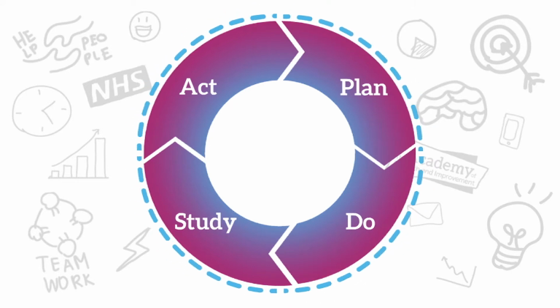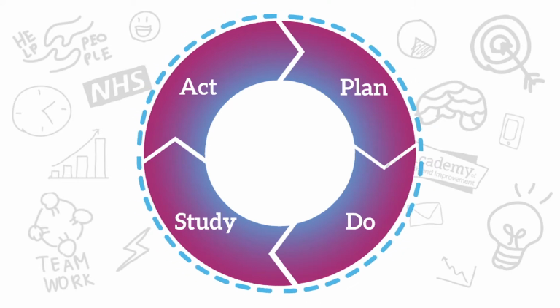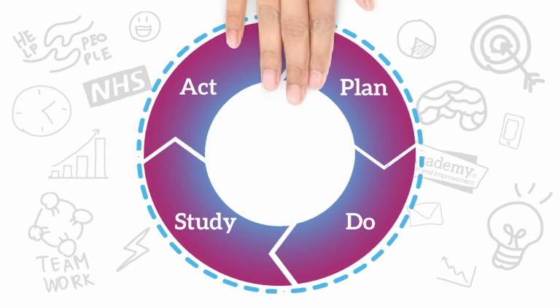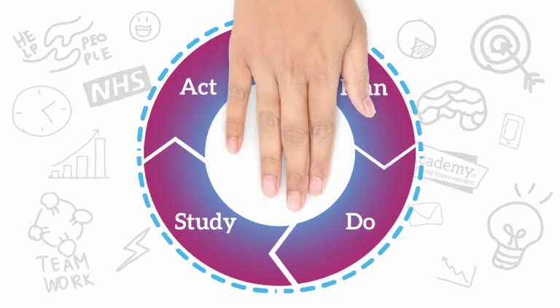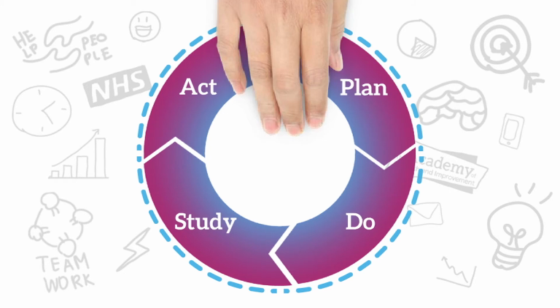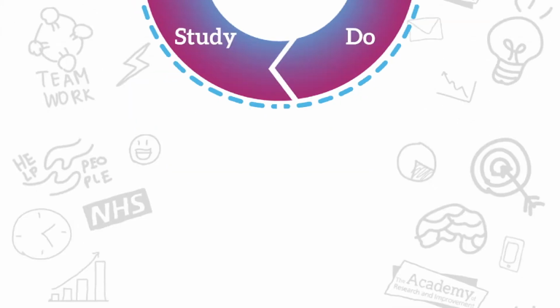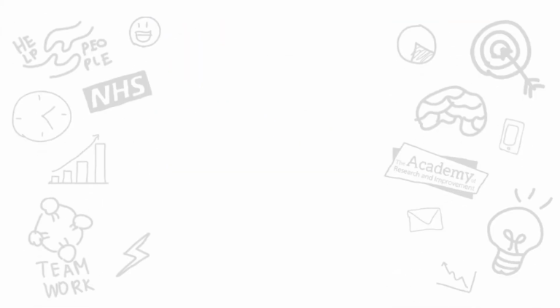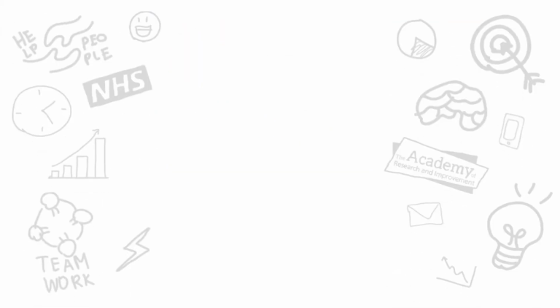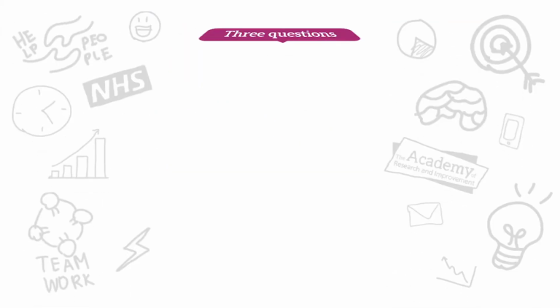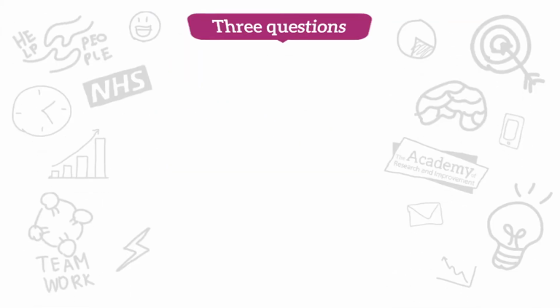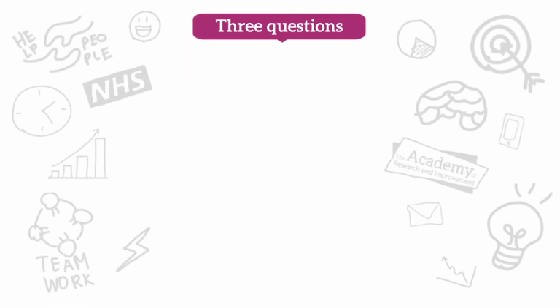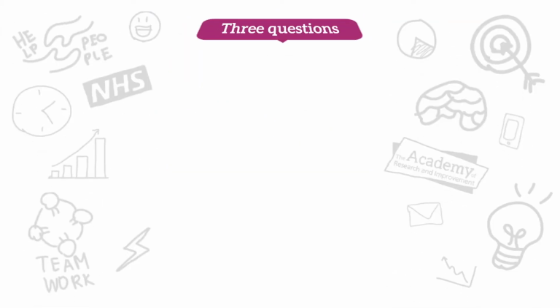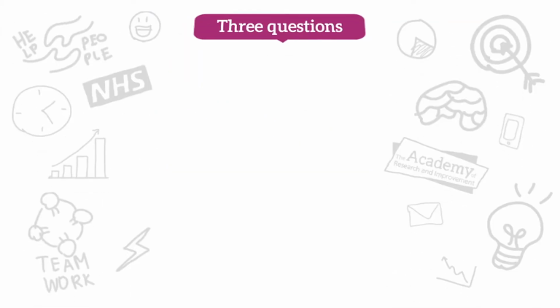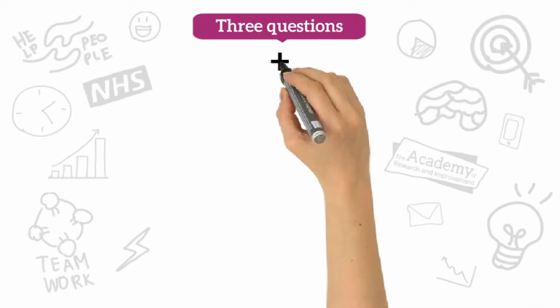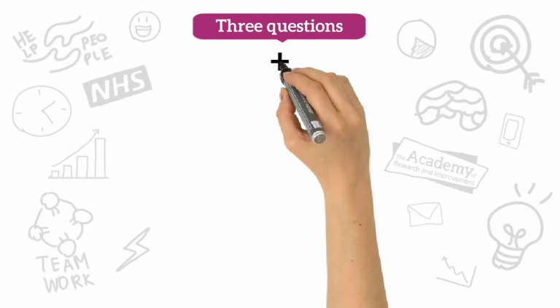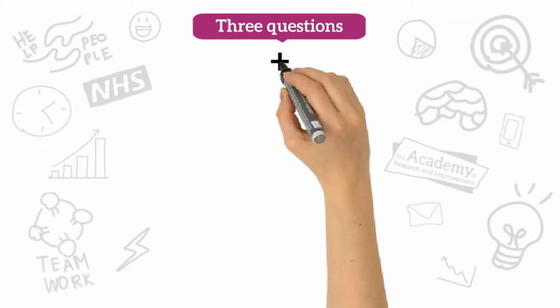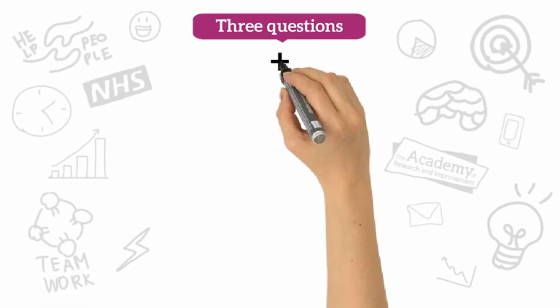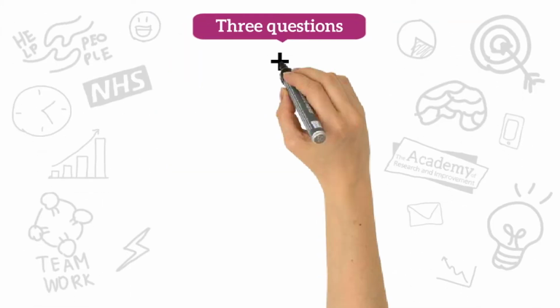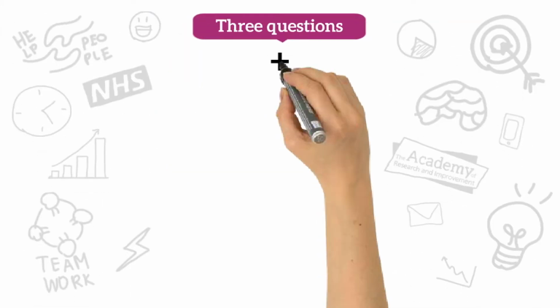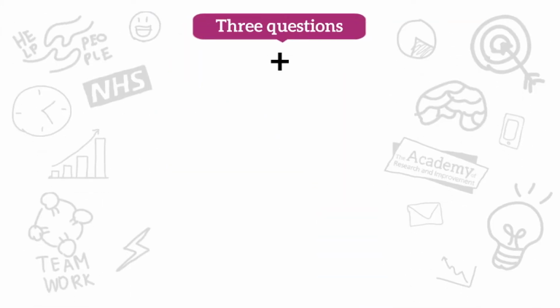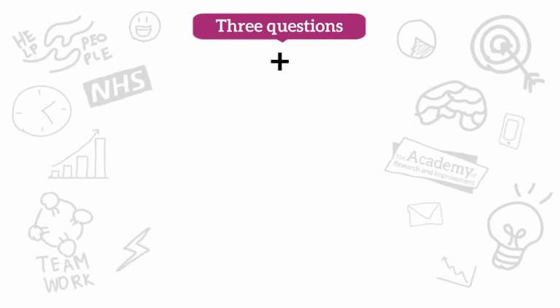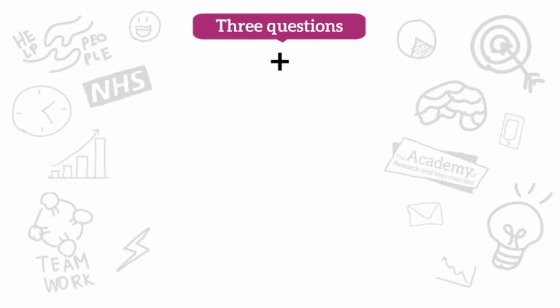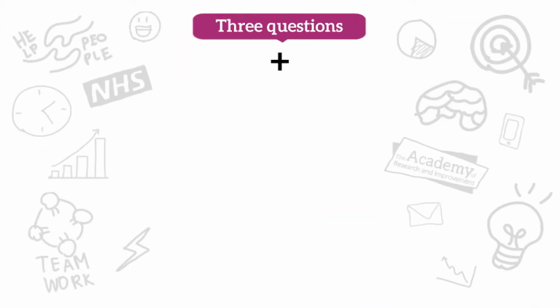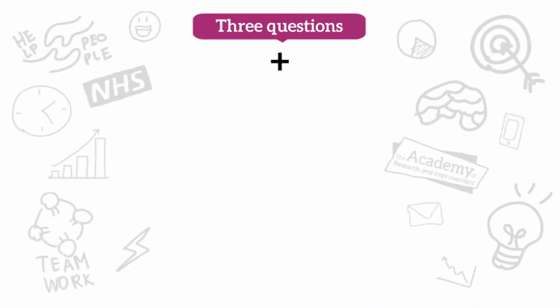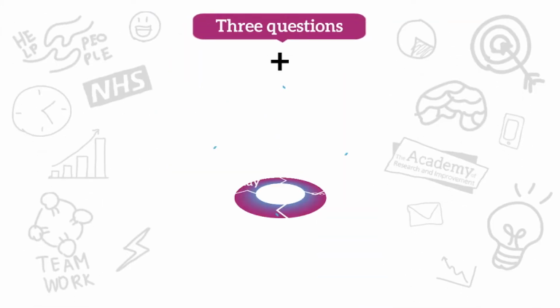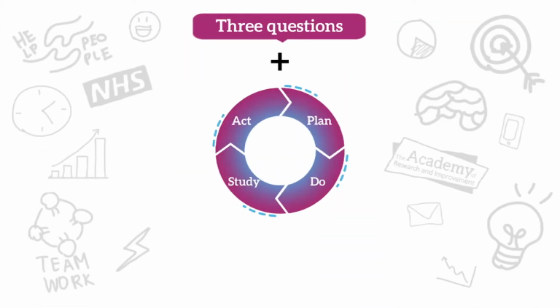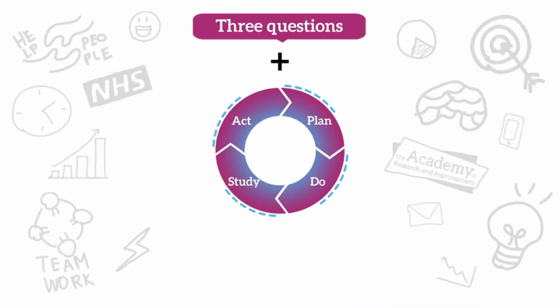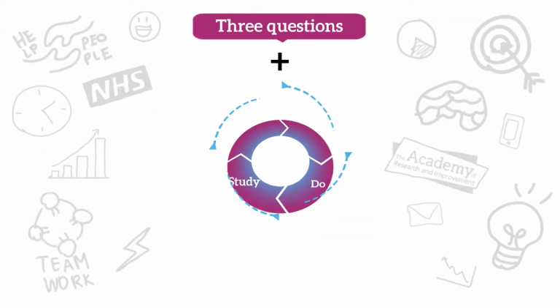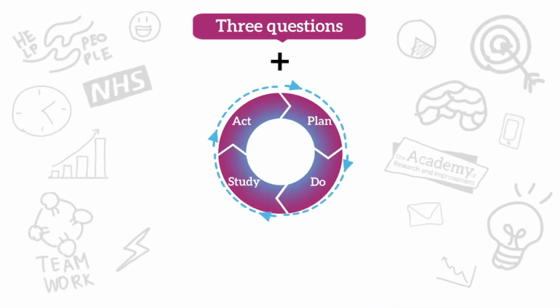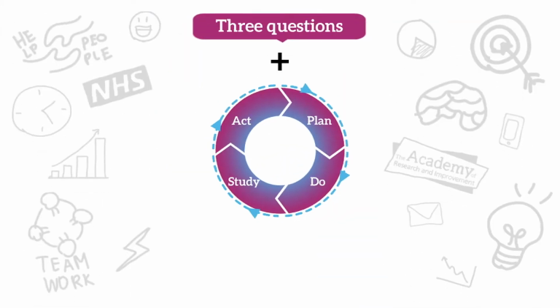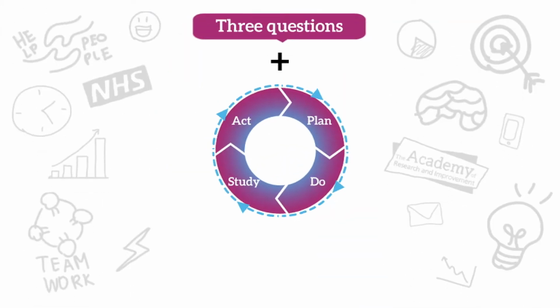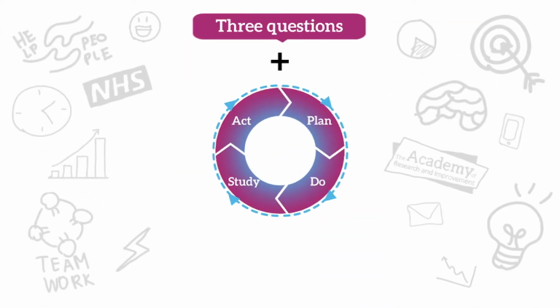Asking these three questions and testing changes with the cycle is known as the model for improvement.